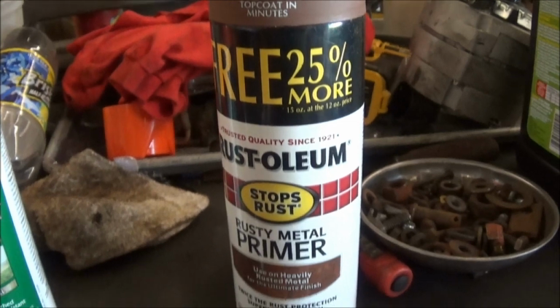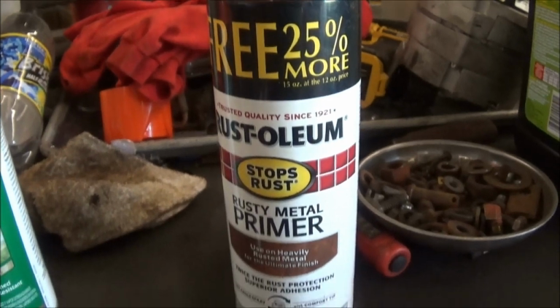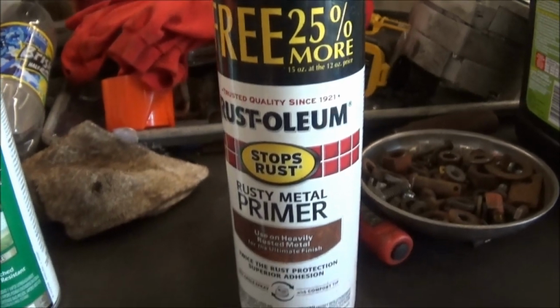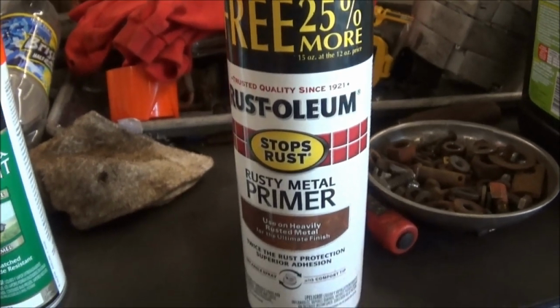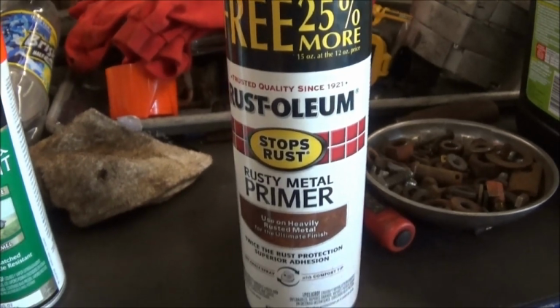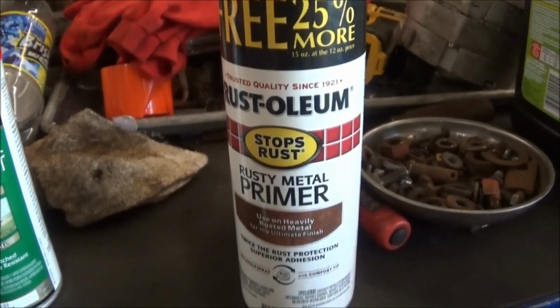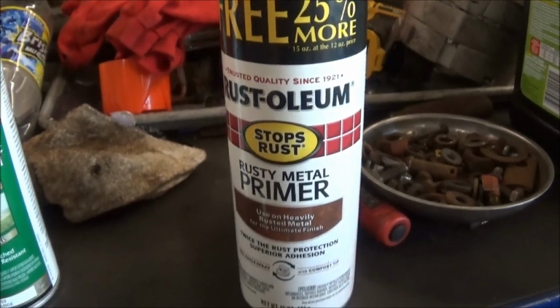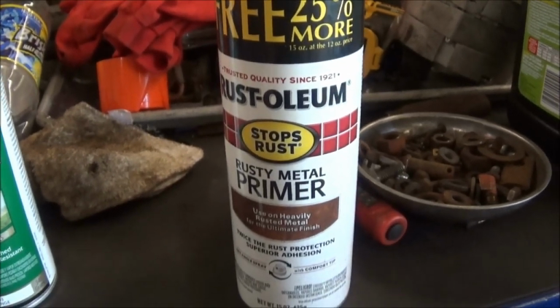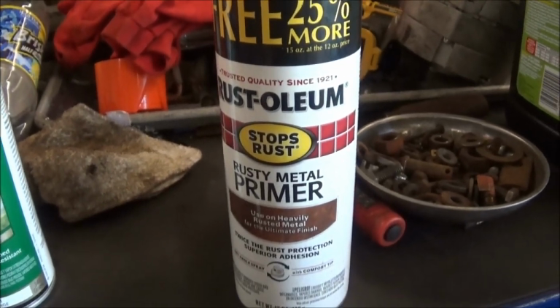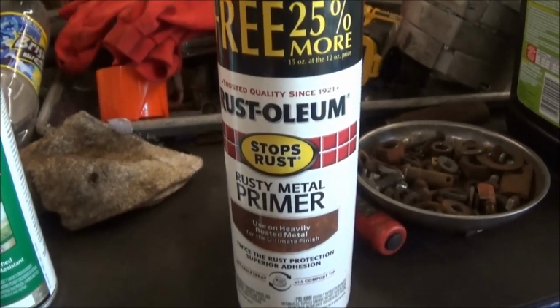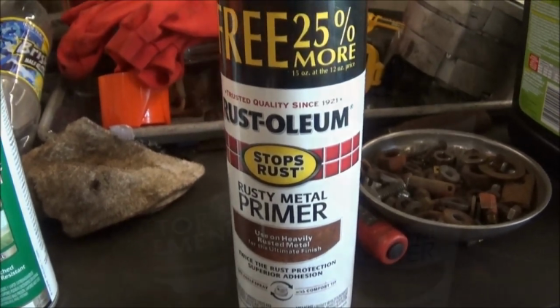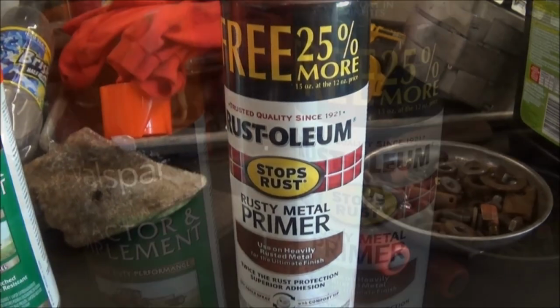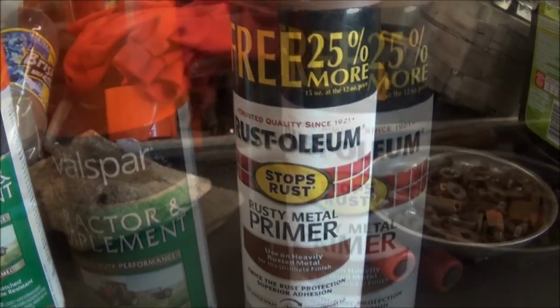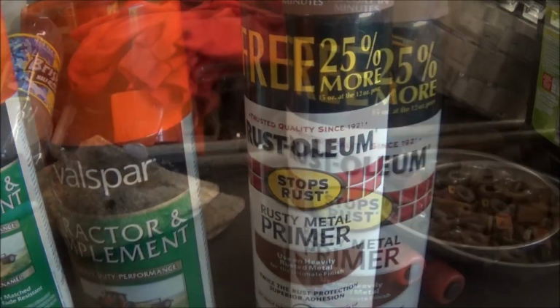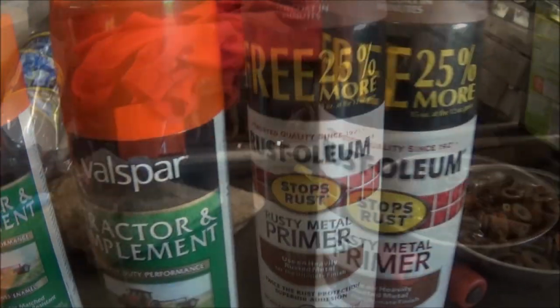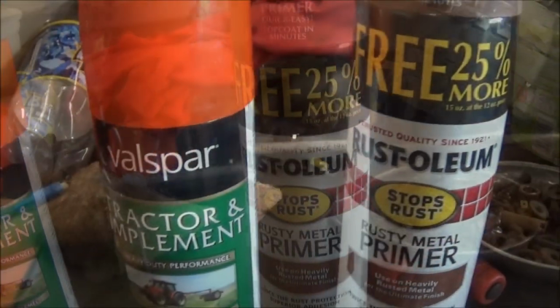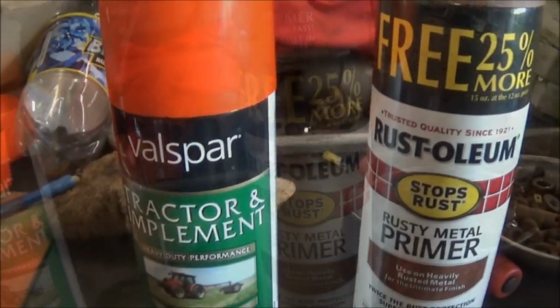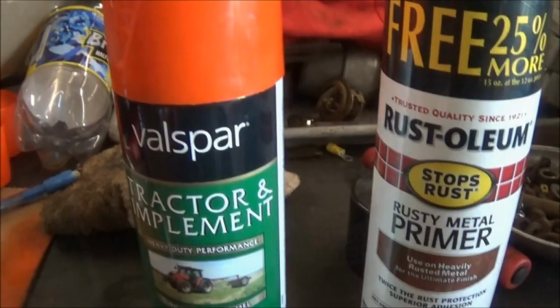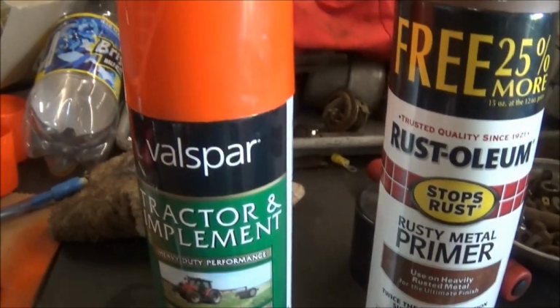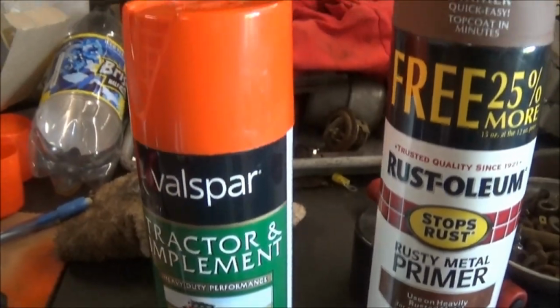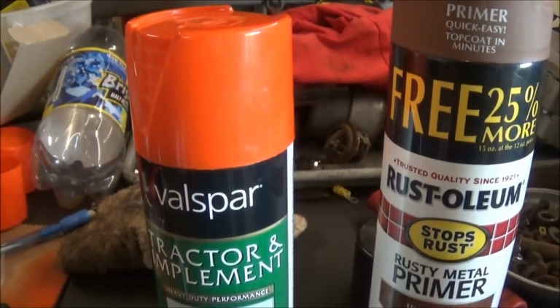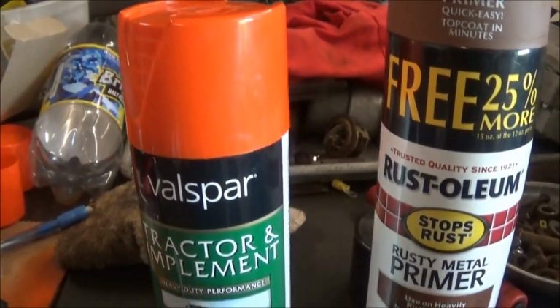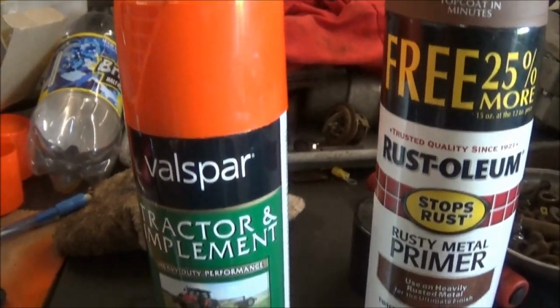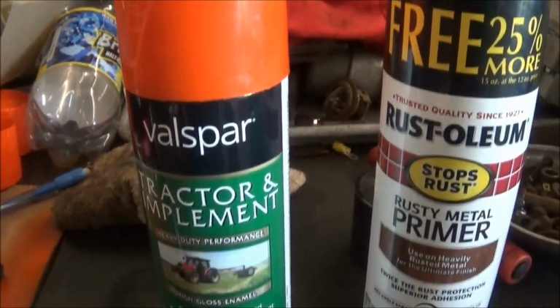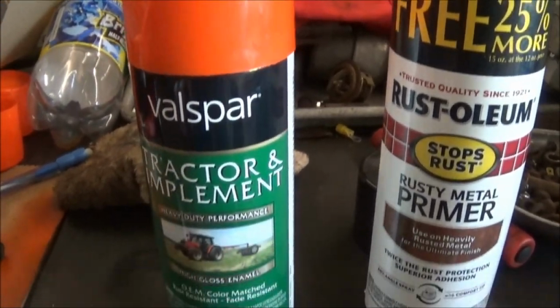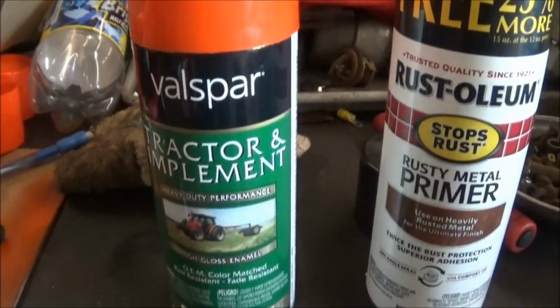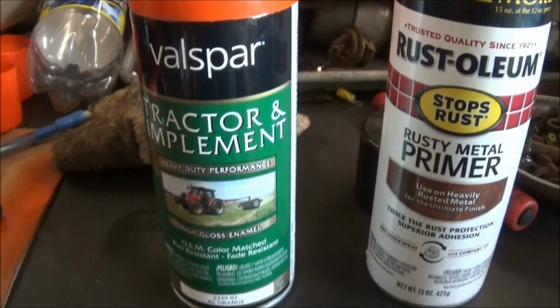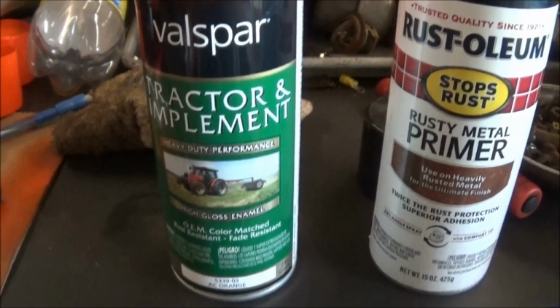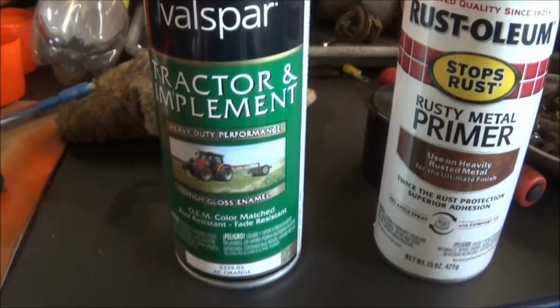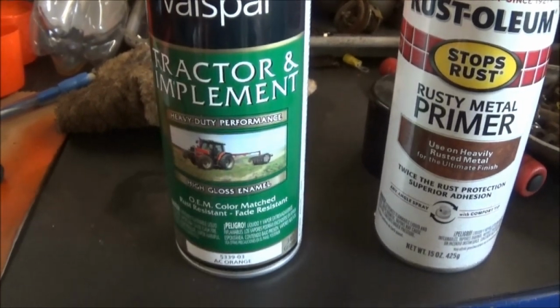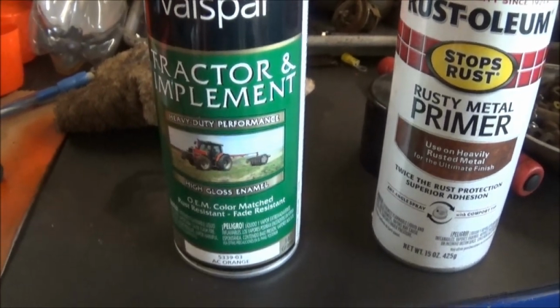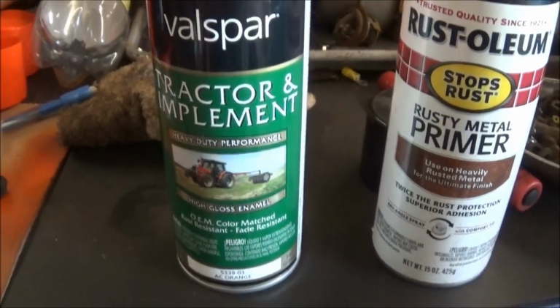Here's what I'm using for primer to paint the tractor with. Allis-Chalmers orange is what I have to paint it with. That's a pretty good paint.